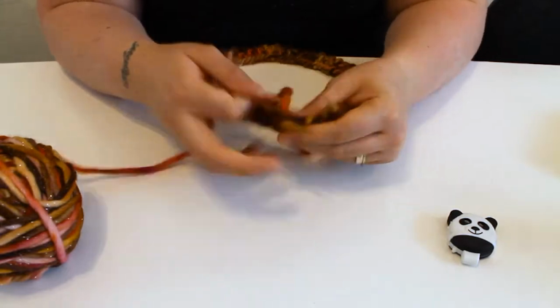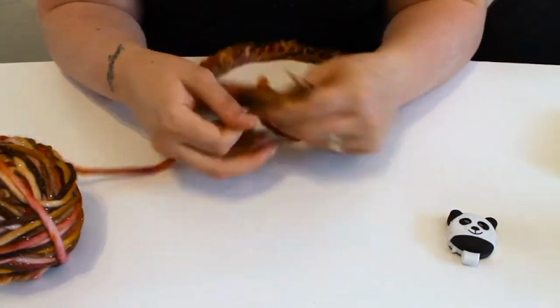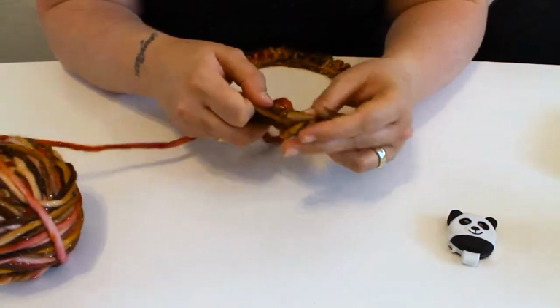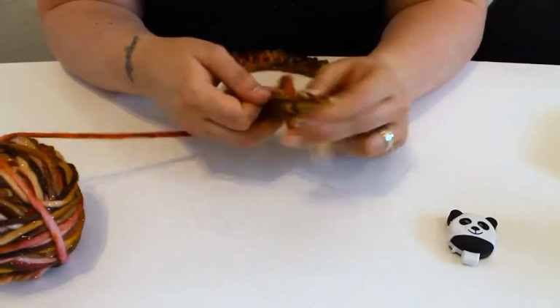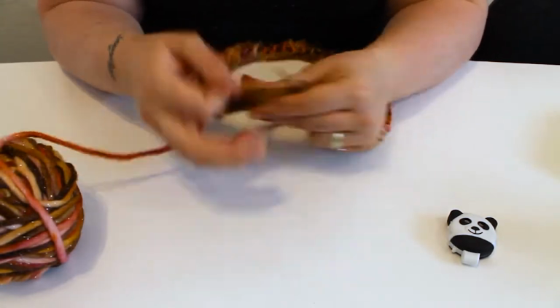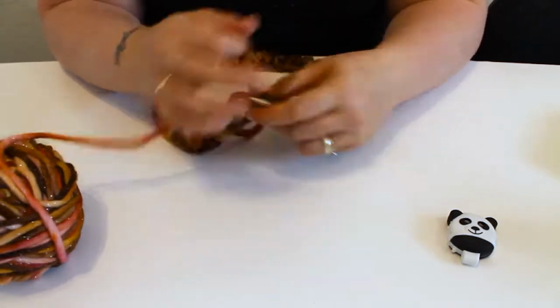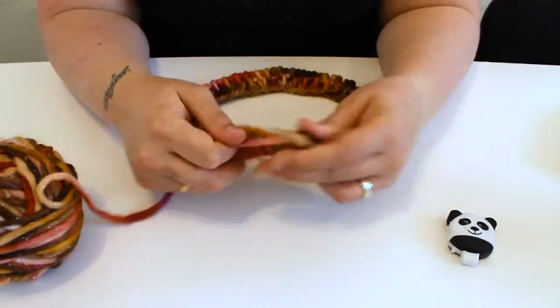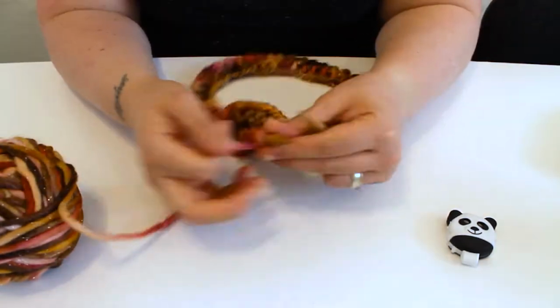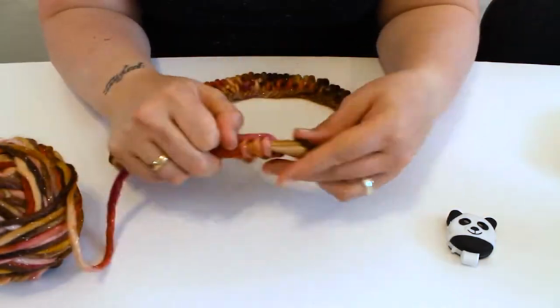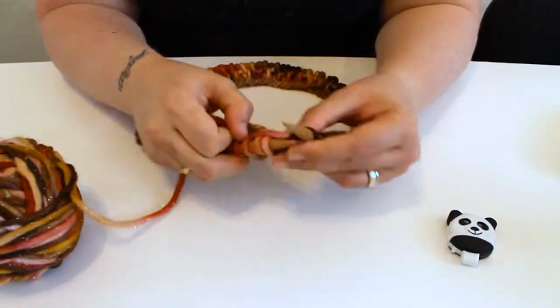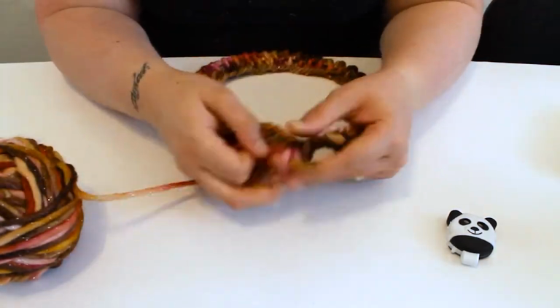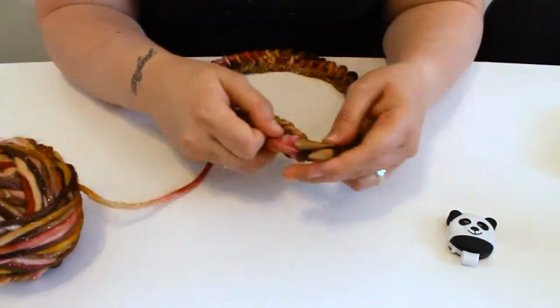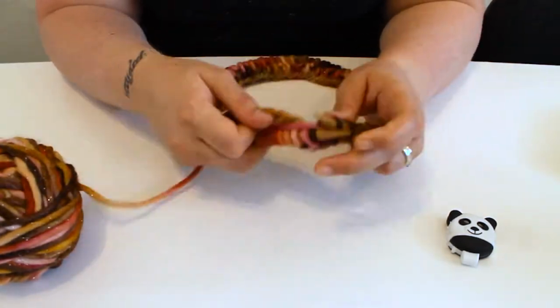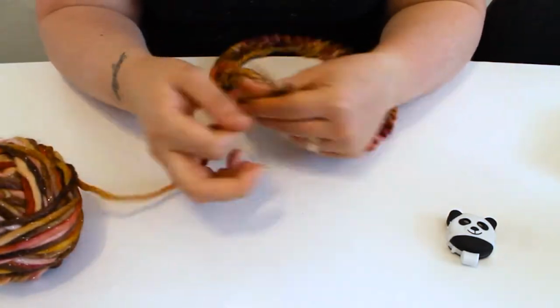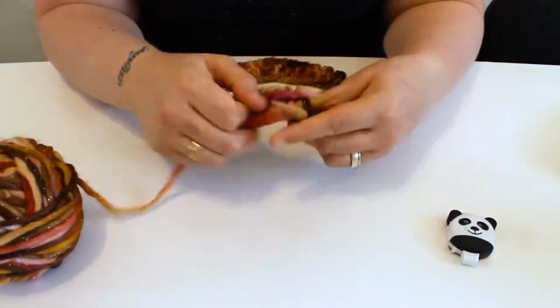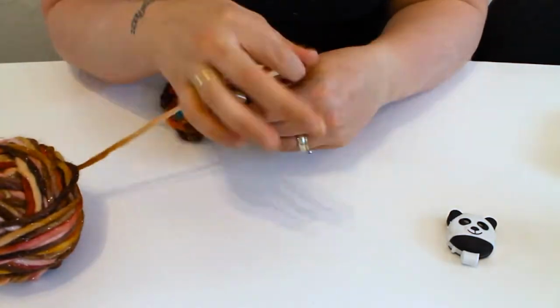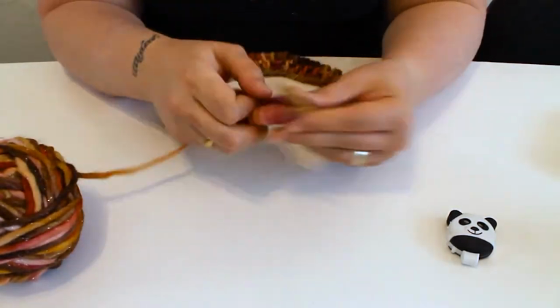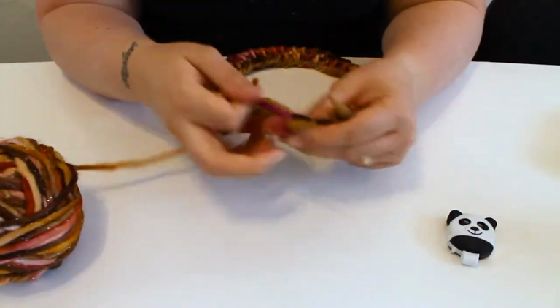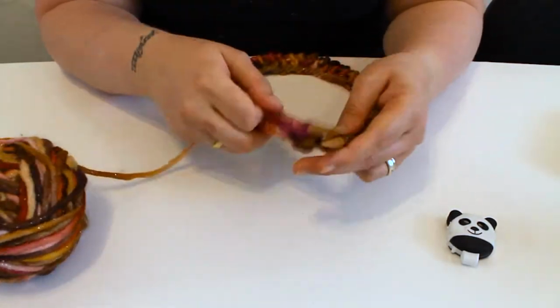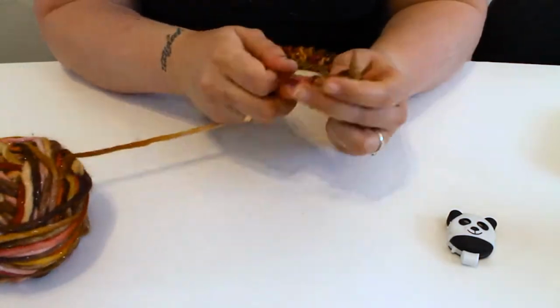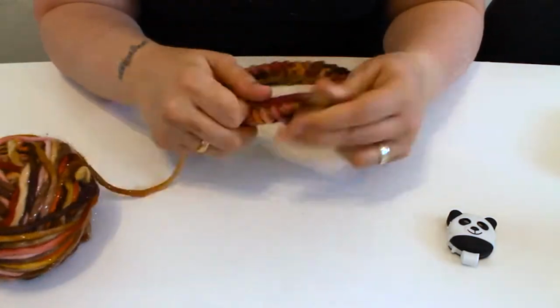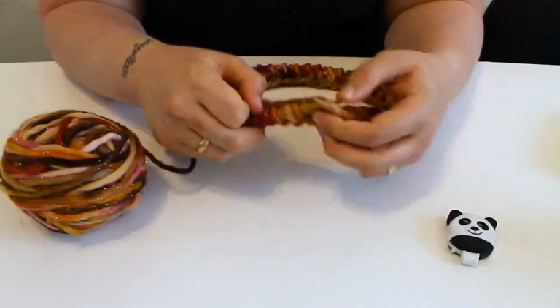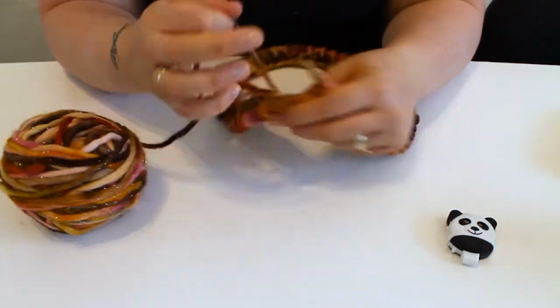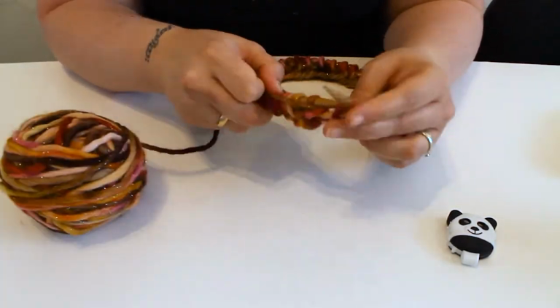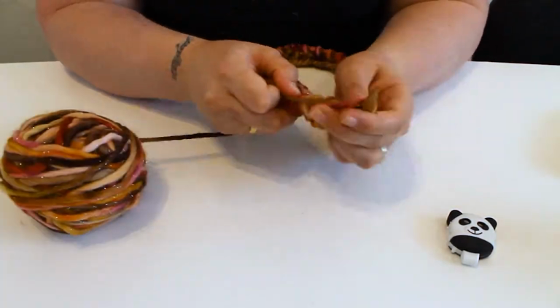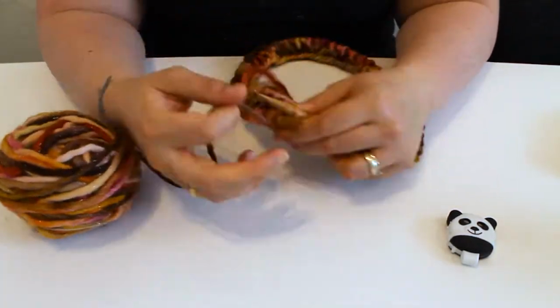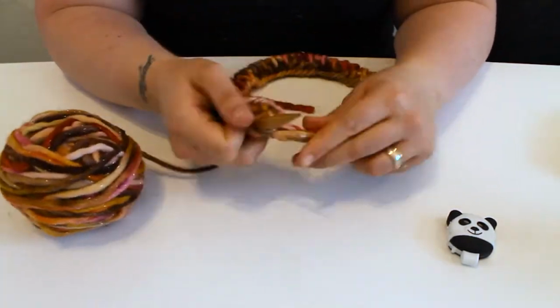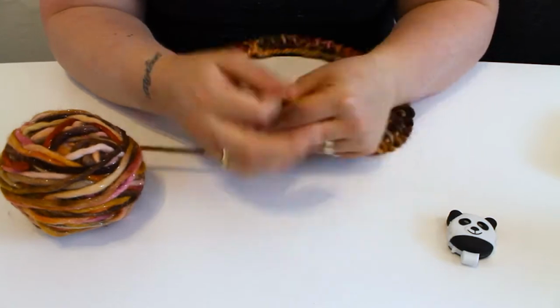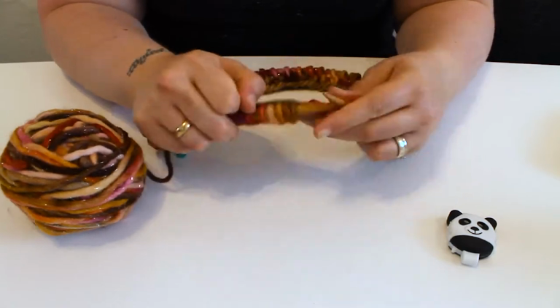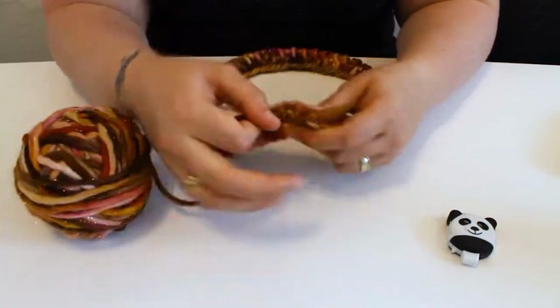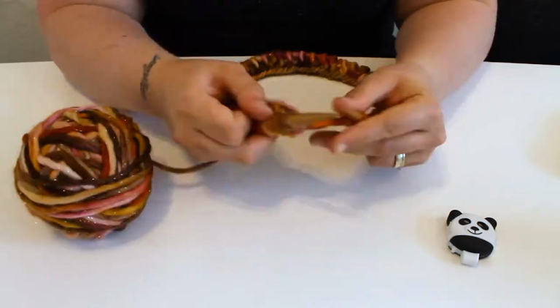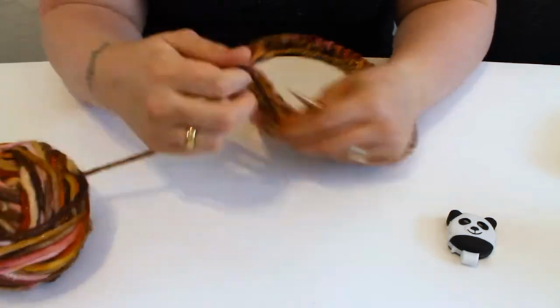Now the border of the cowl is completed by two rounds of purl, followed by two rounds of knit.